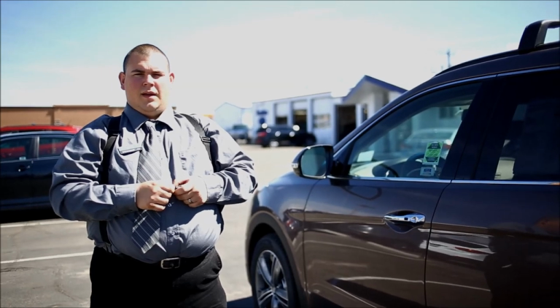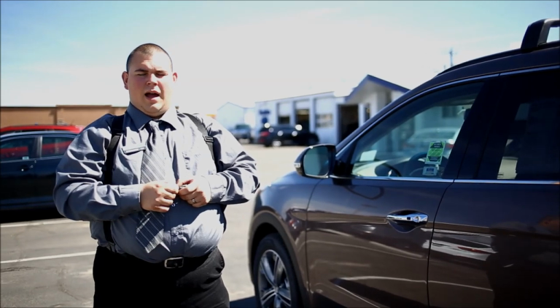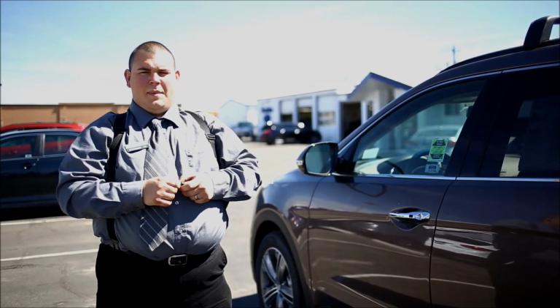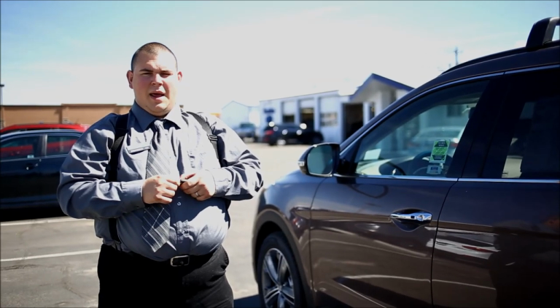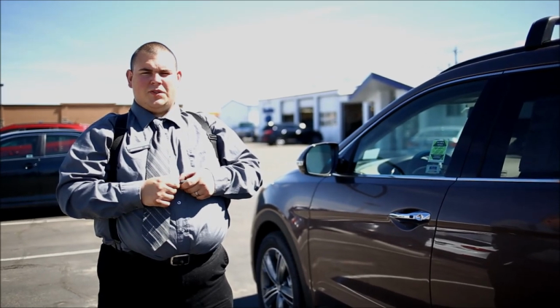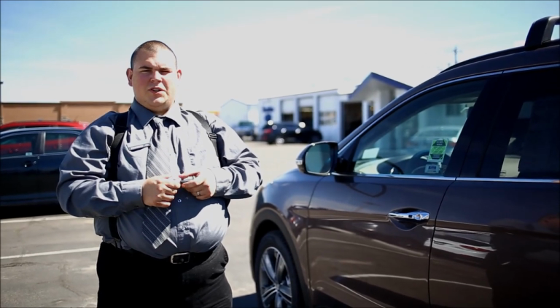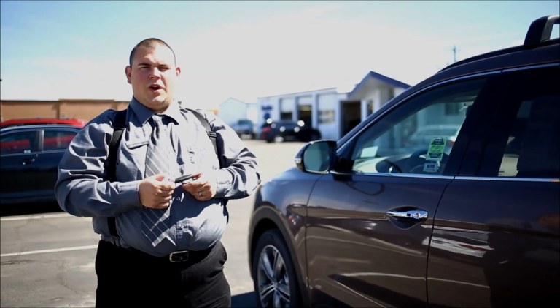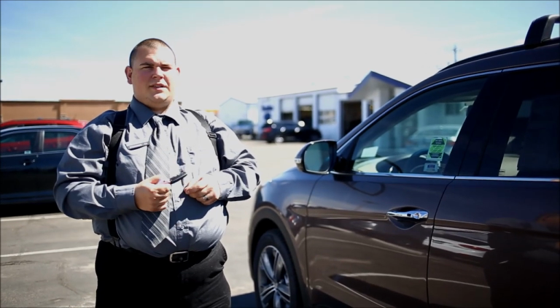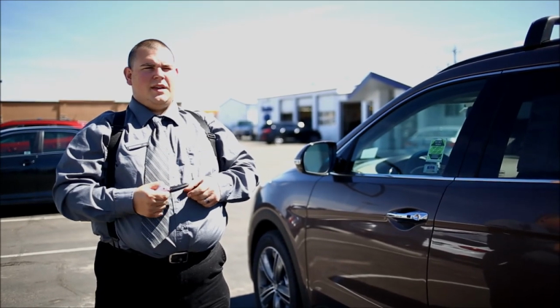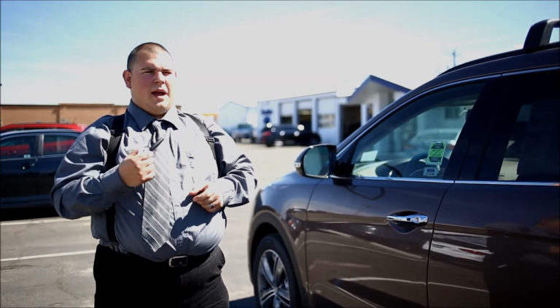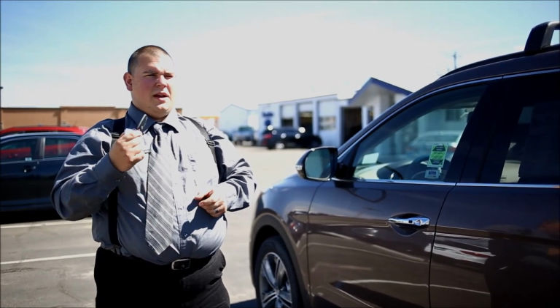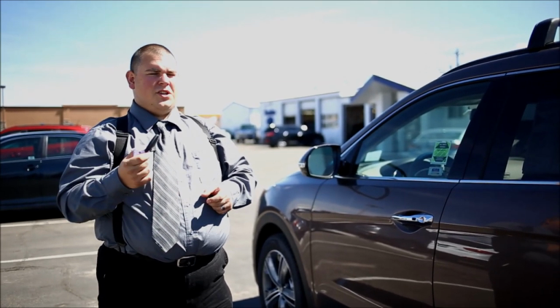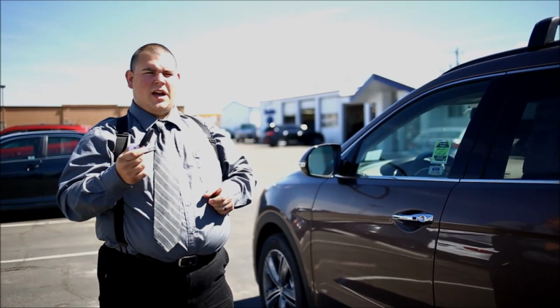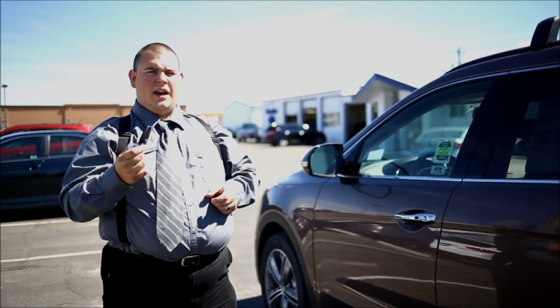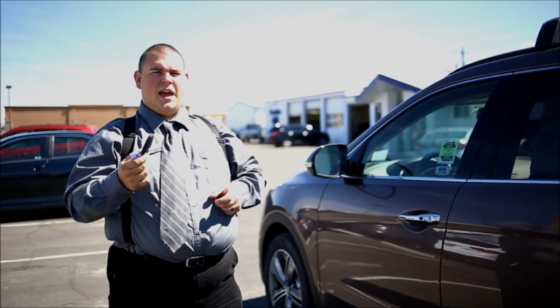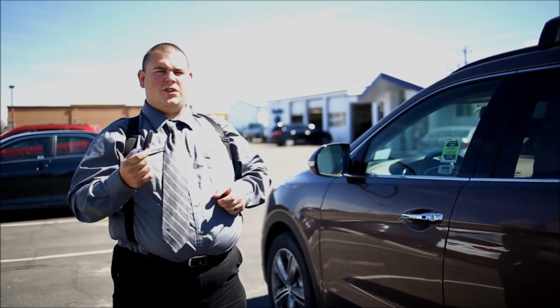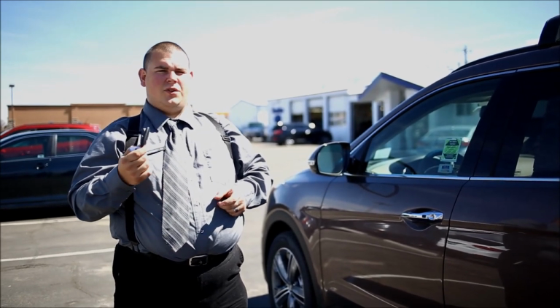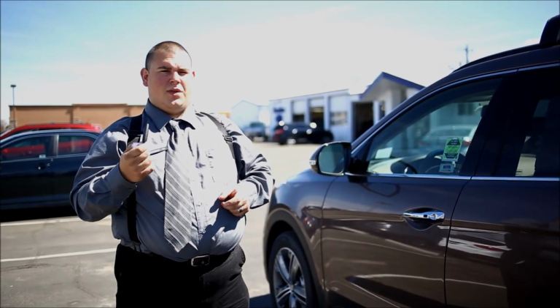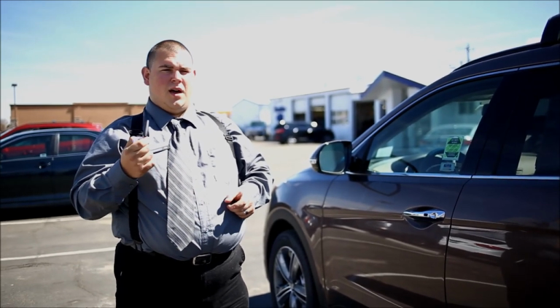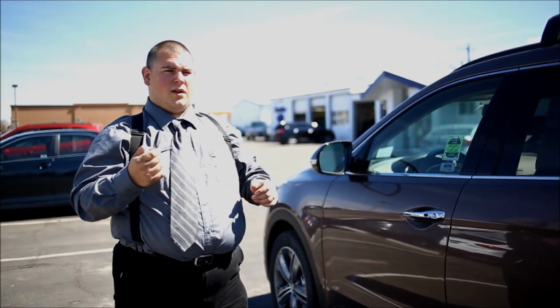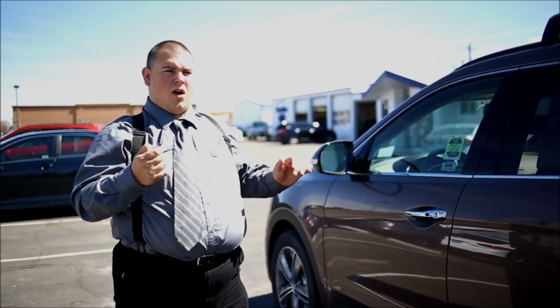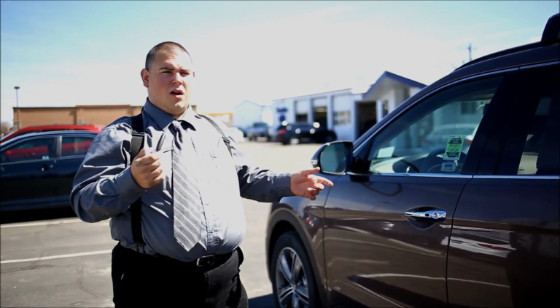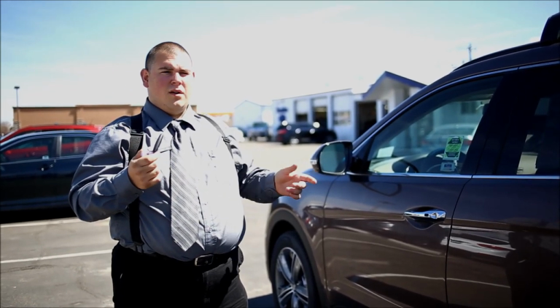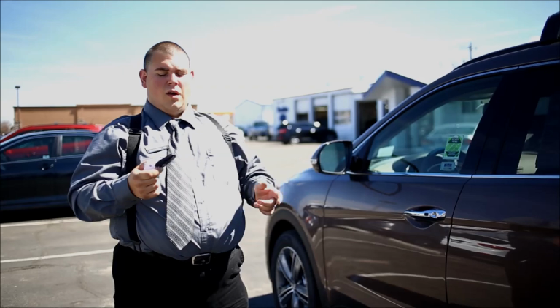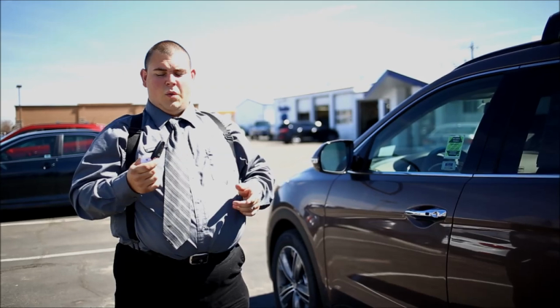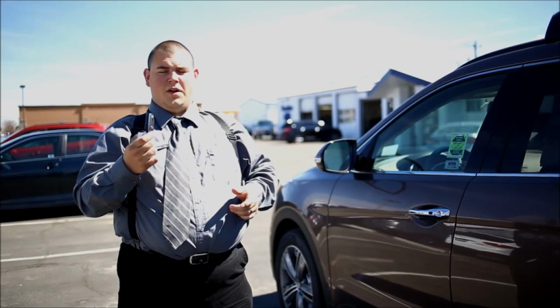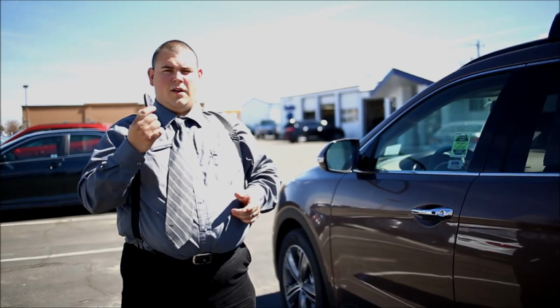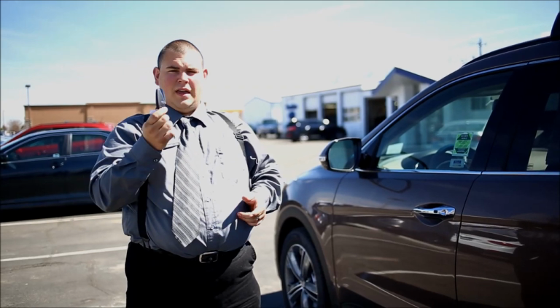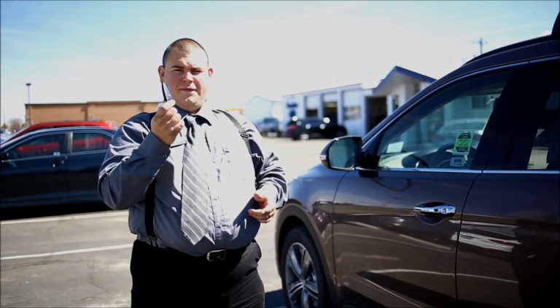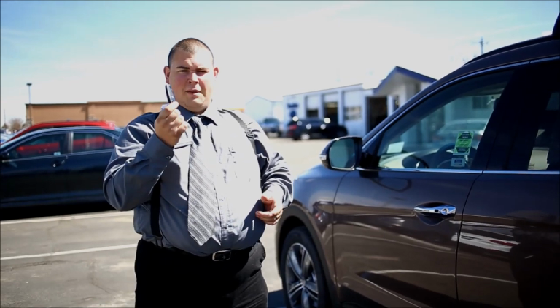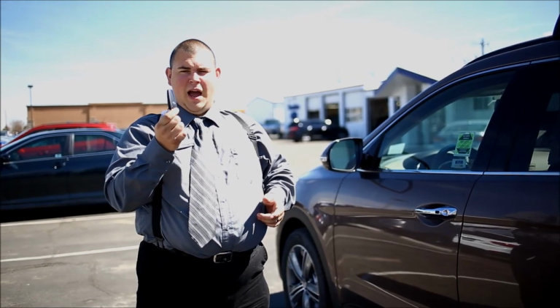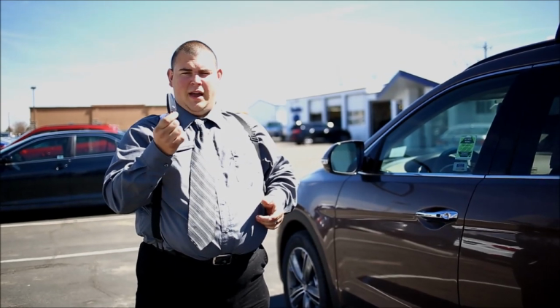Hi, my name is Chris Tracy. I'm going to teach you how to get into the car when your key fob dies.